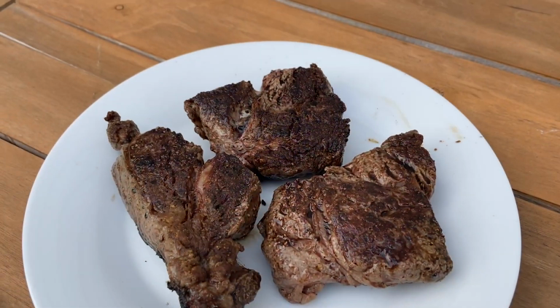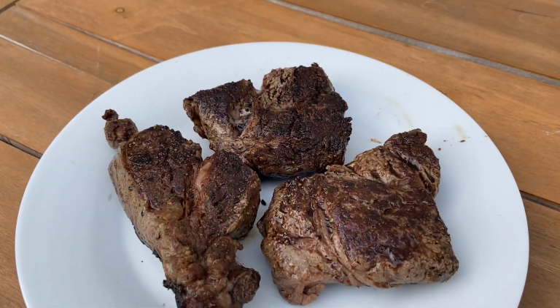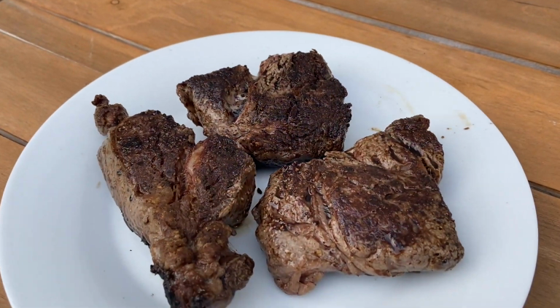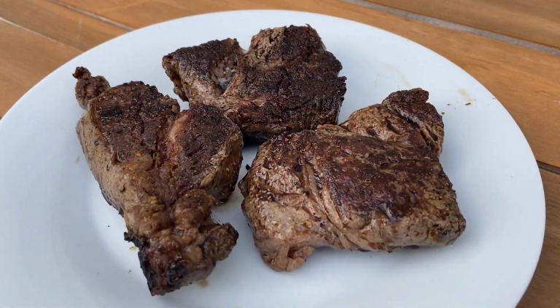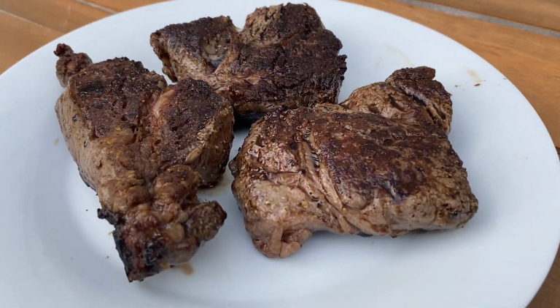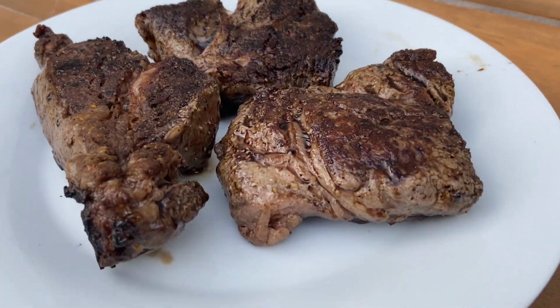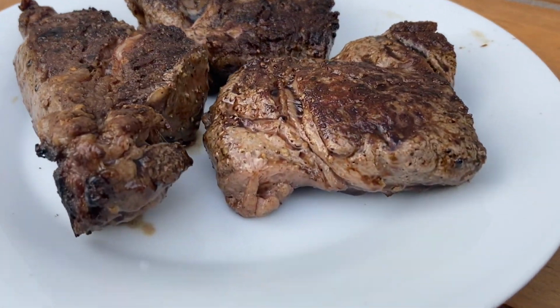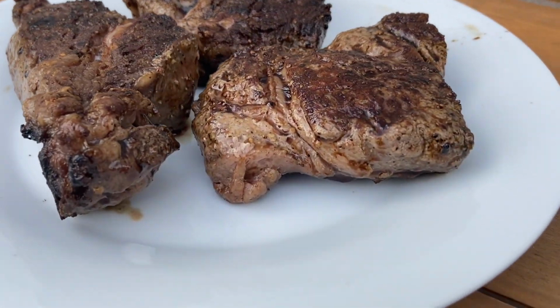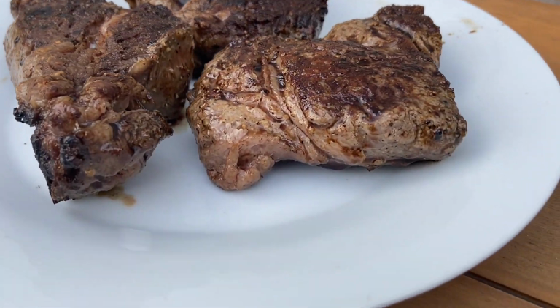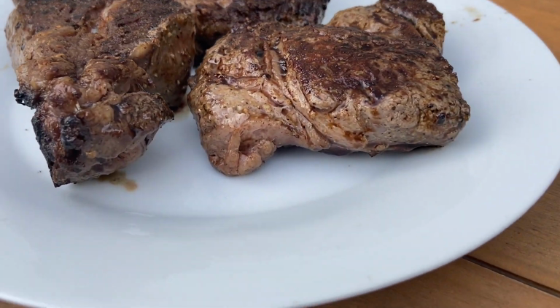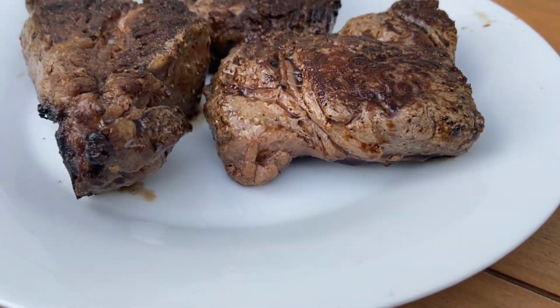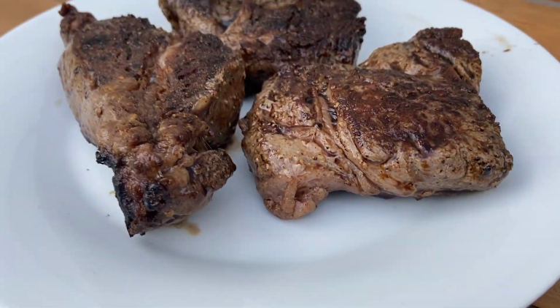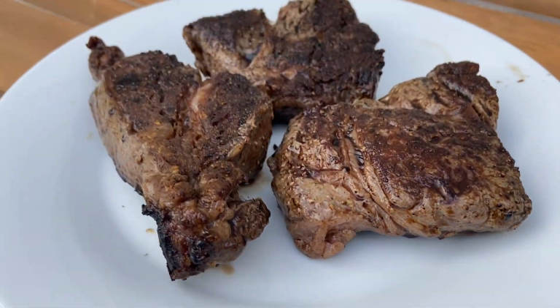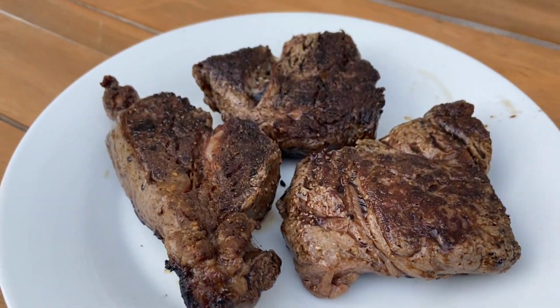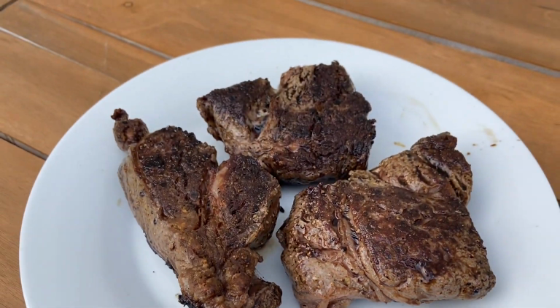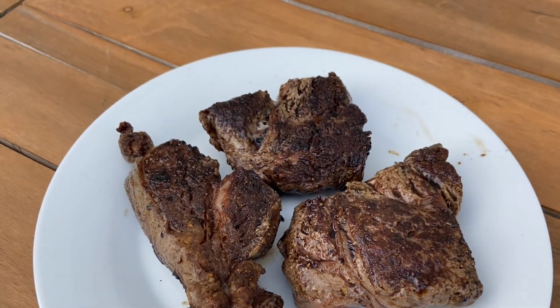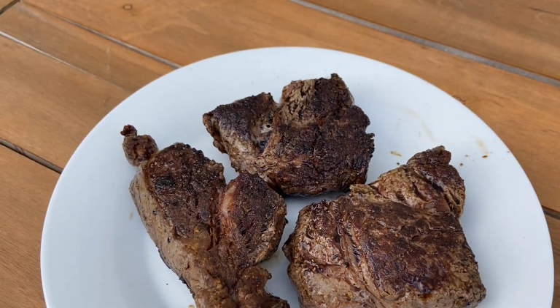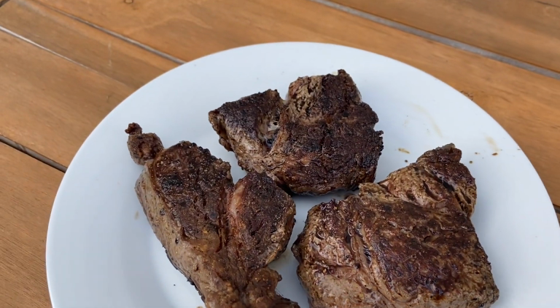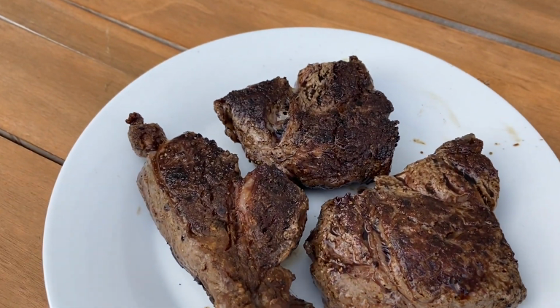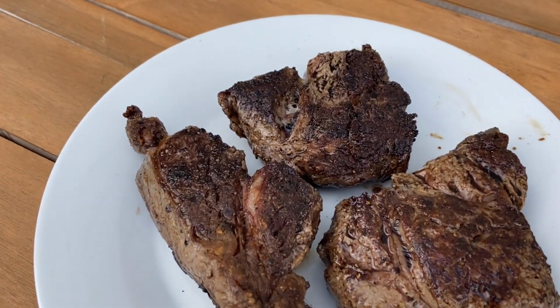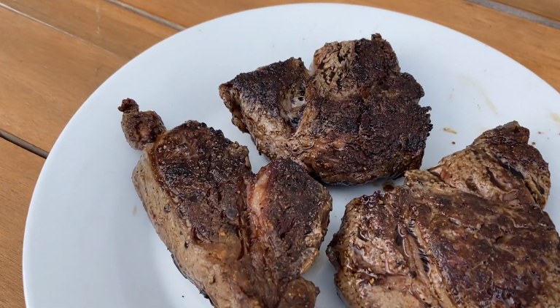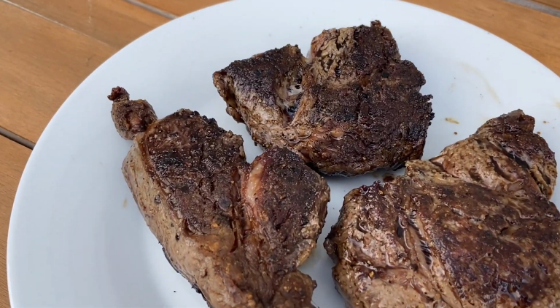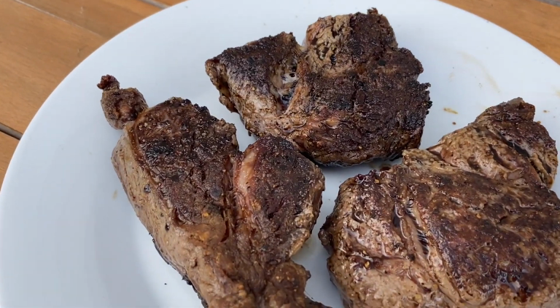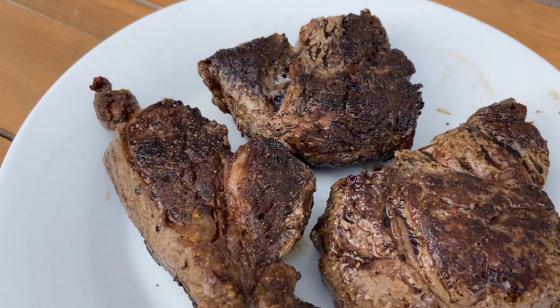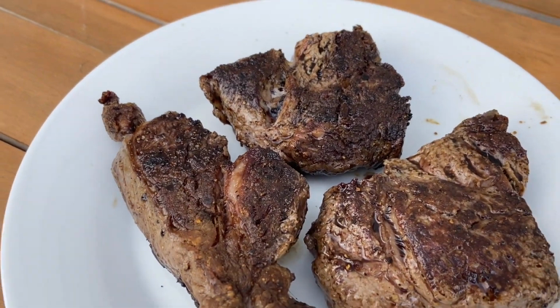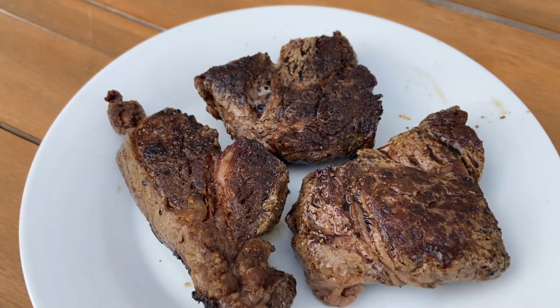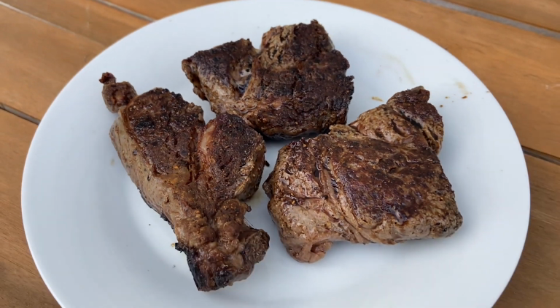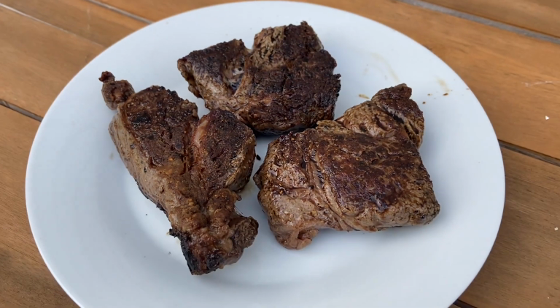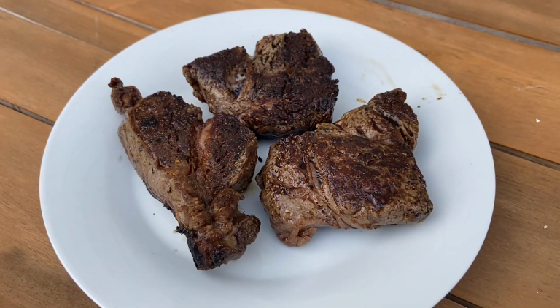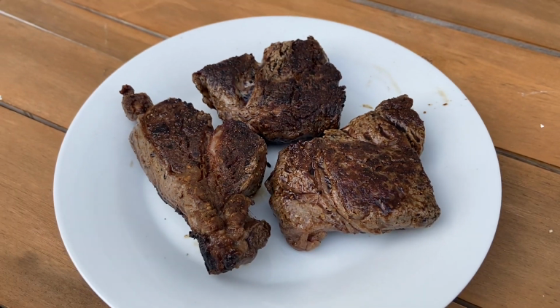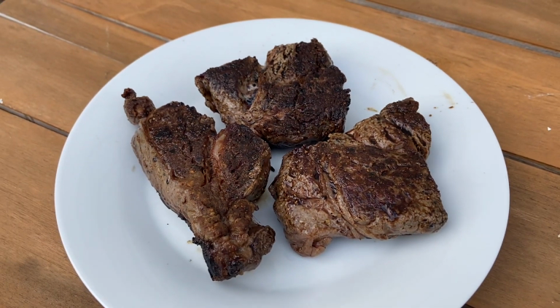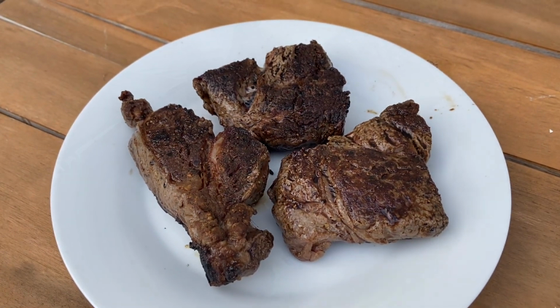I ended up searing these and cooking them about five and a half minutes per side since they were so thick.